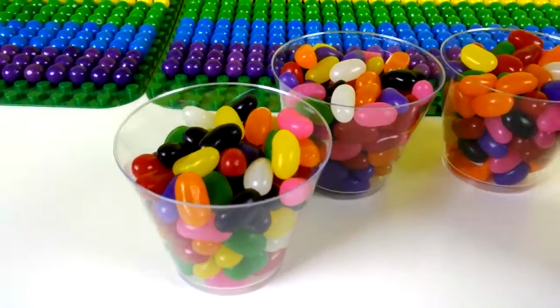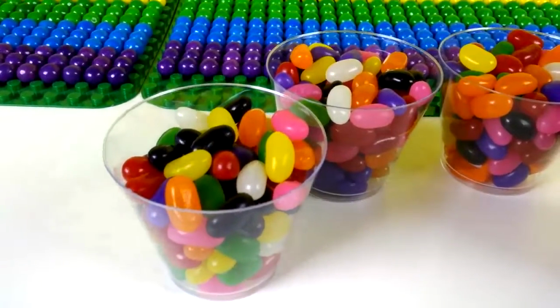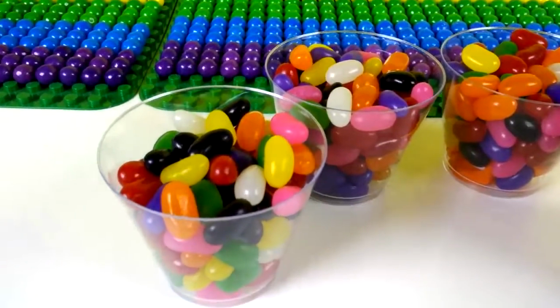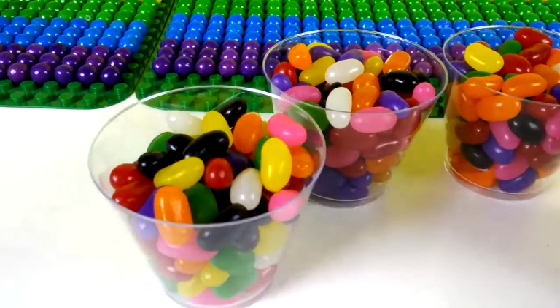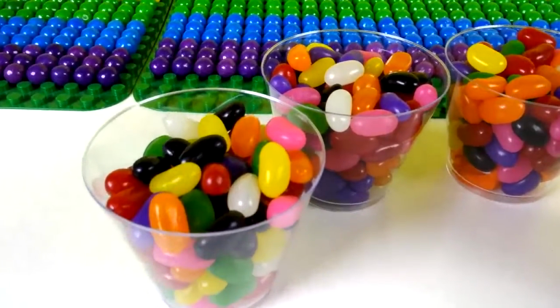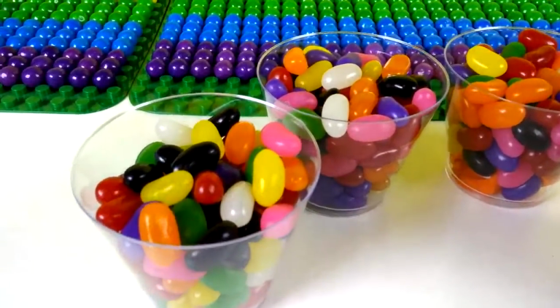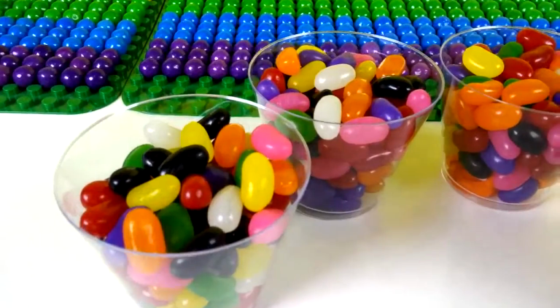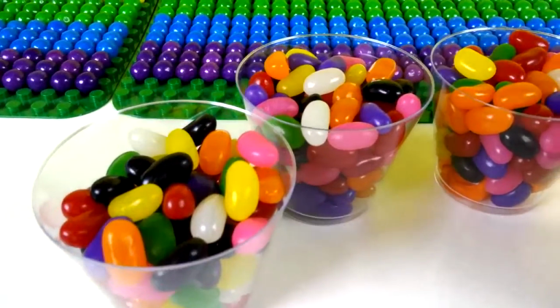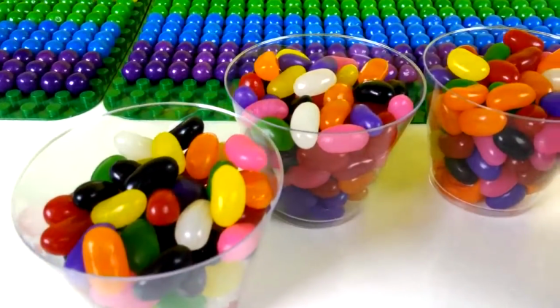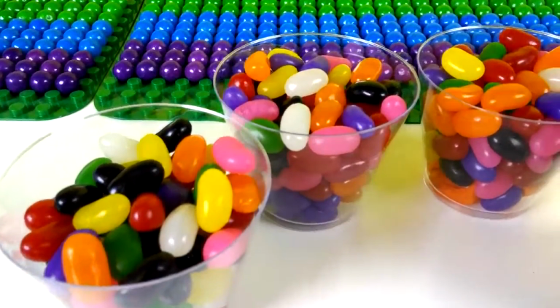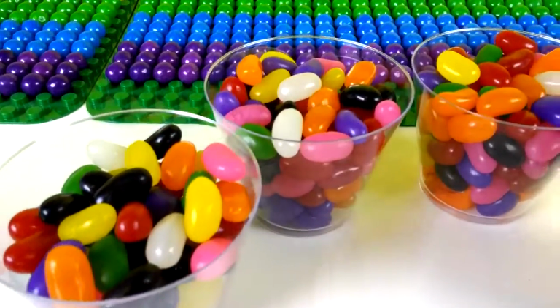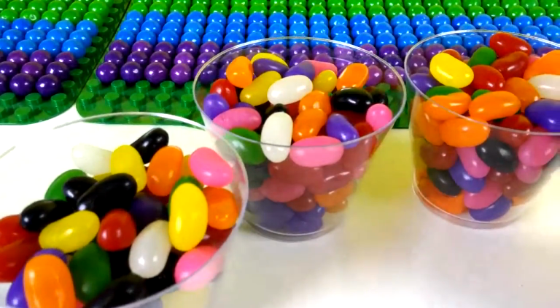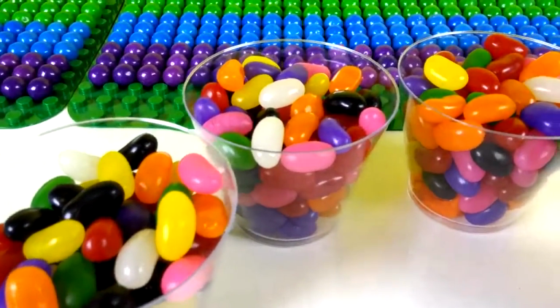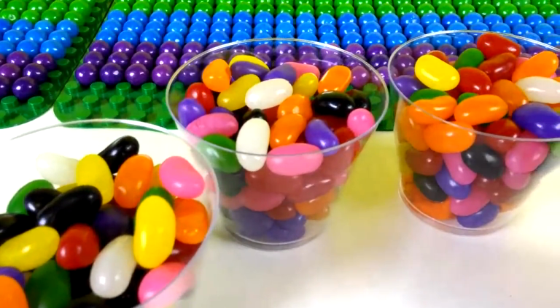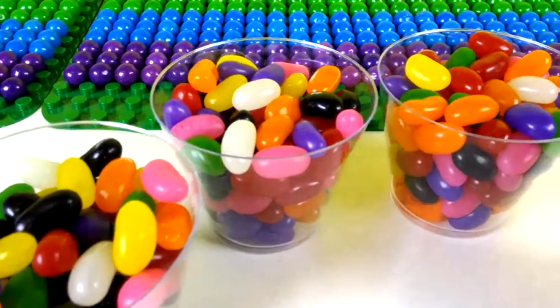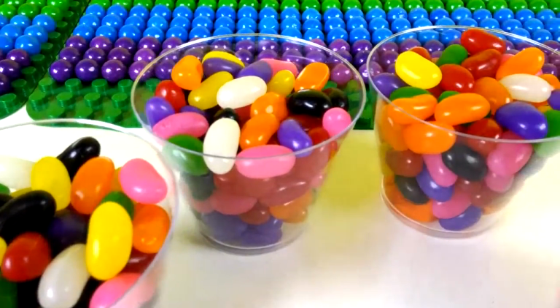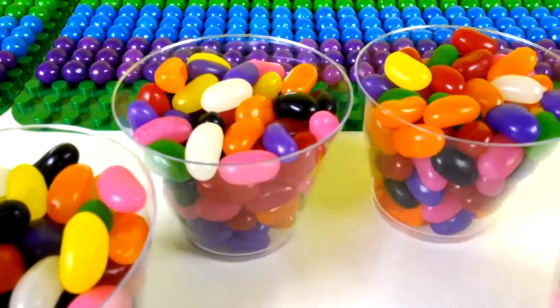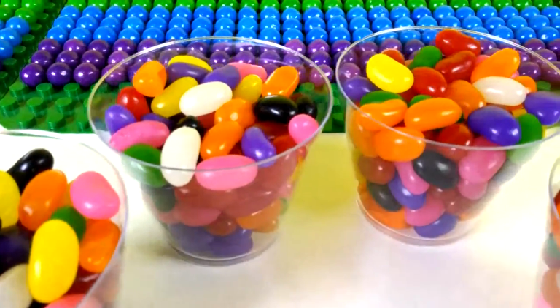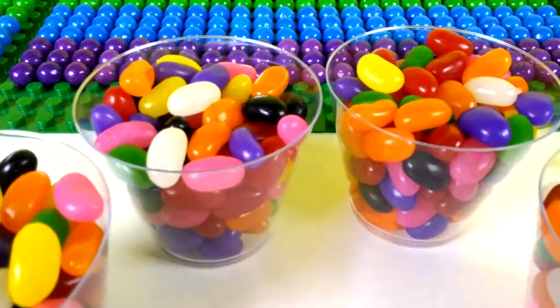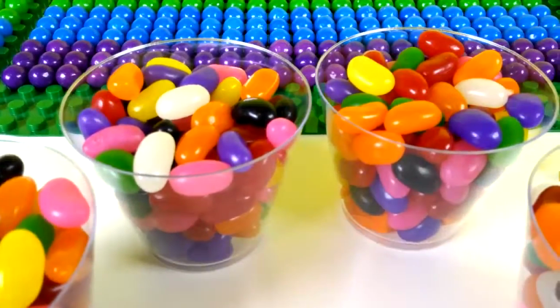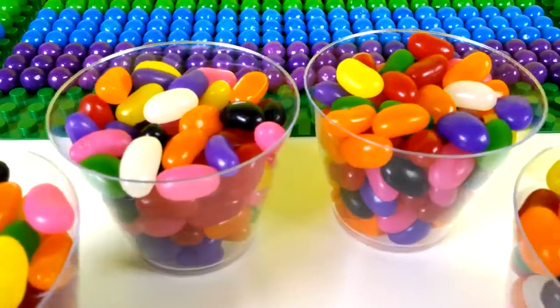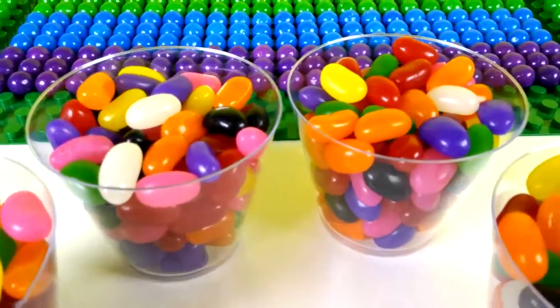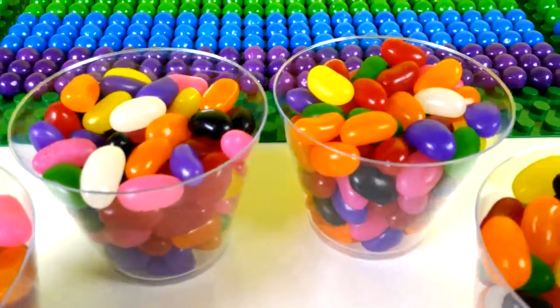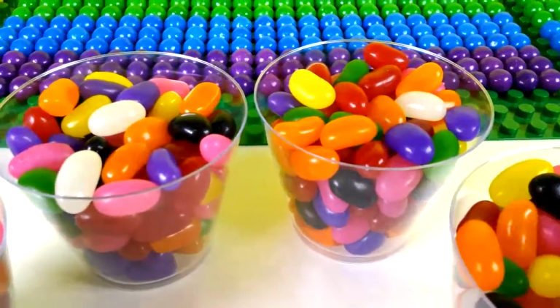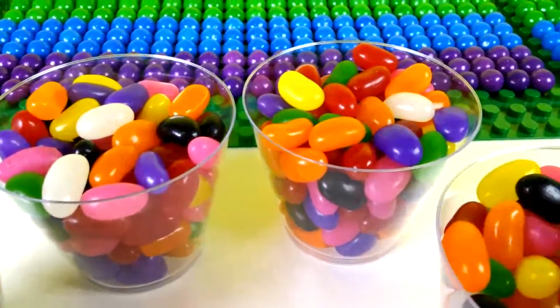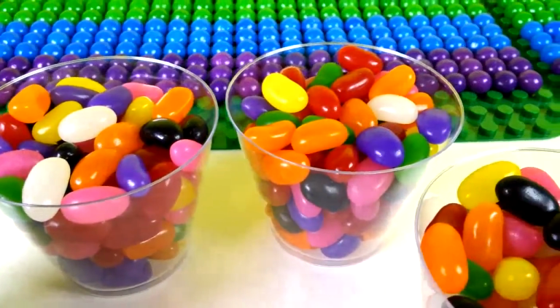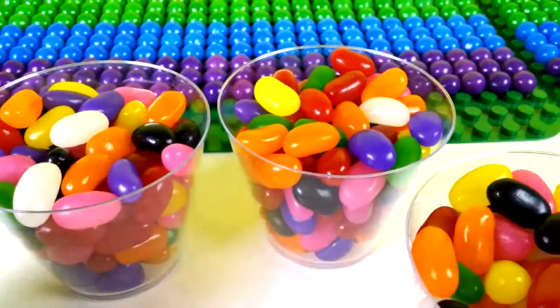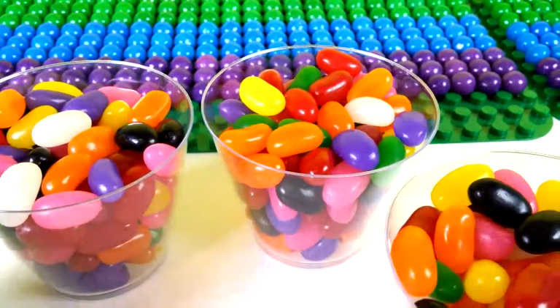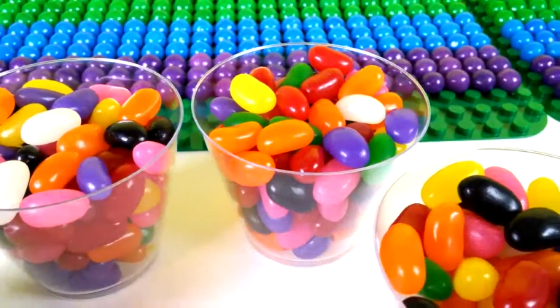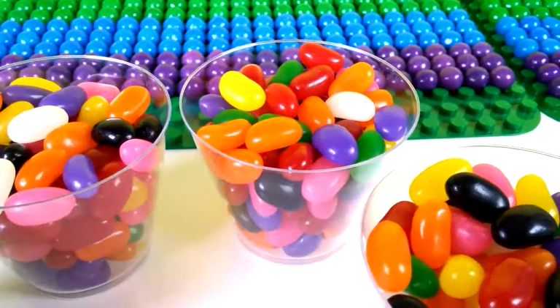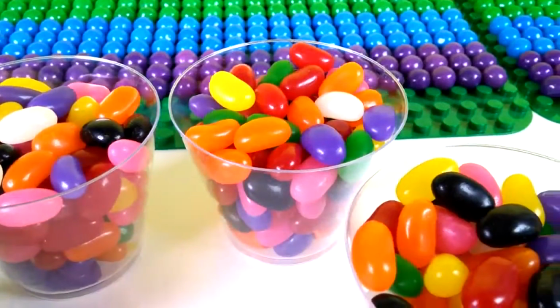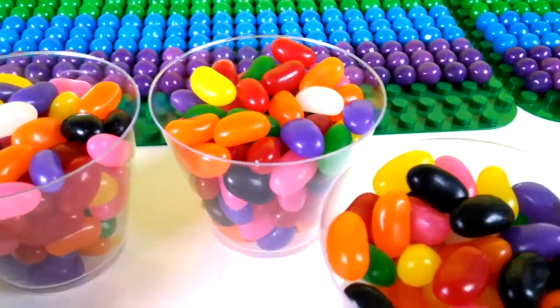Hey kids, welcome to Birthday Candy Land! Today we're gonna find surprise toys inside candy.